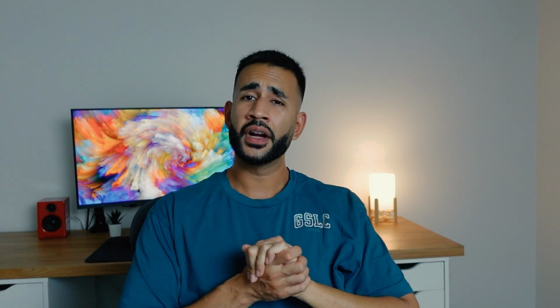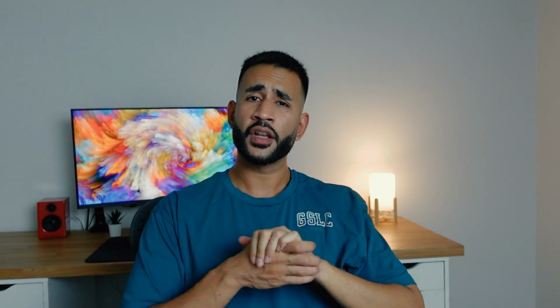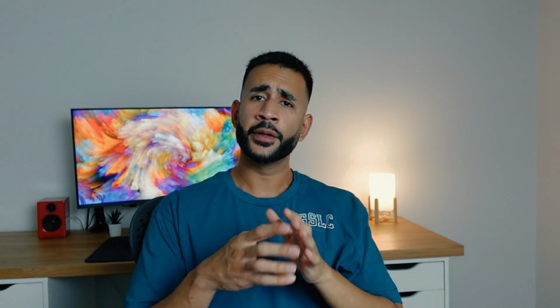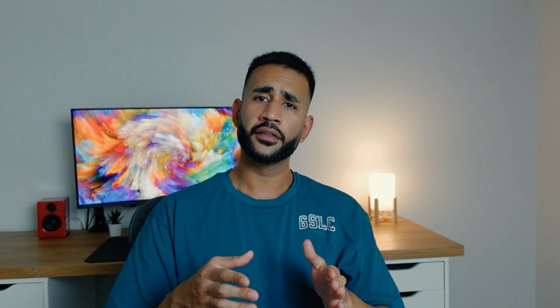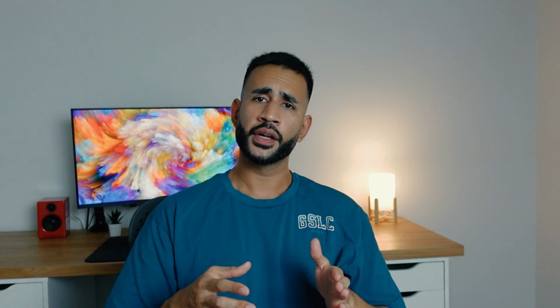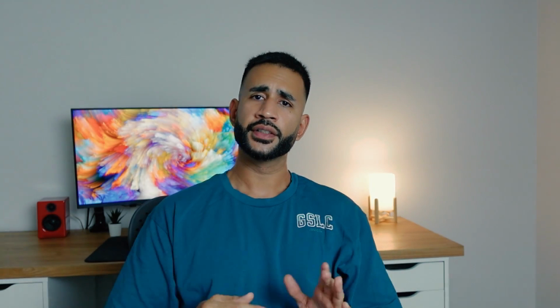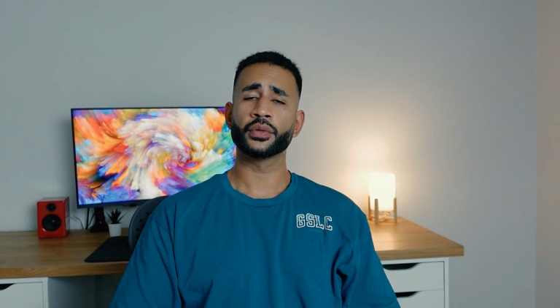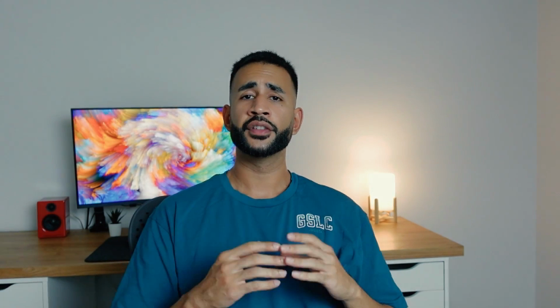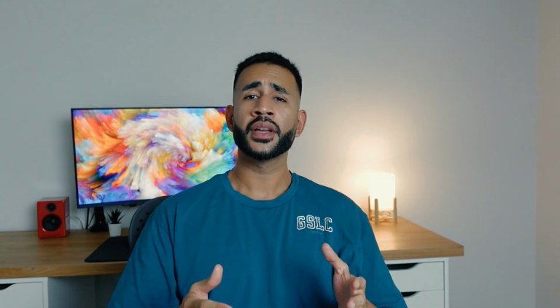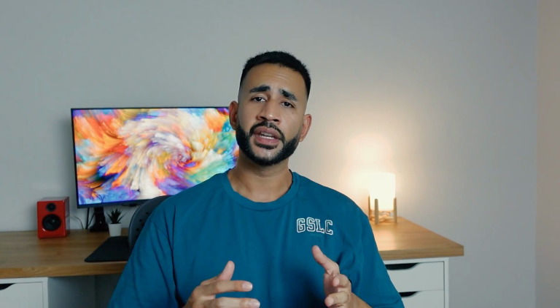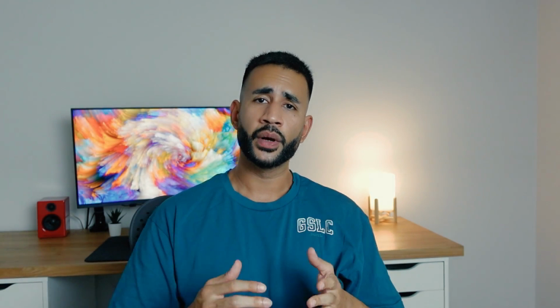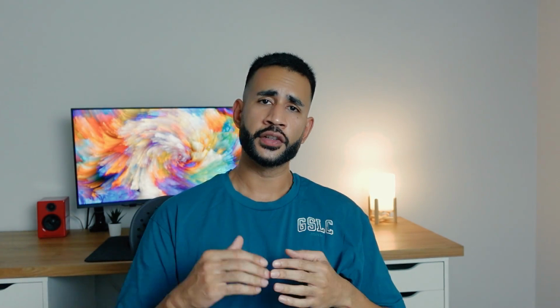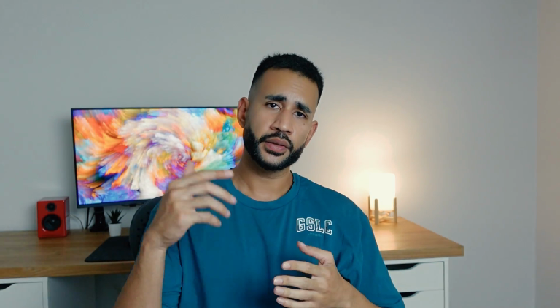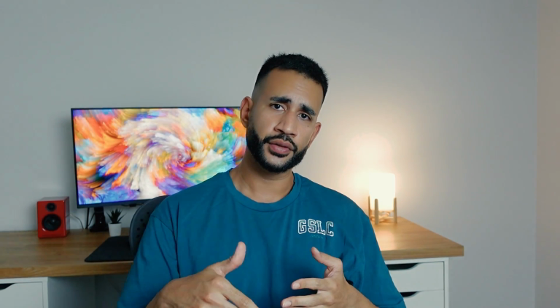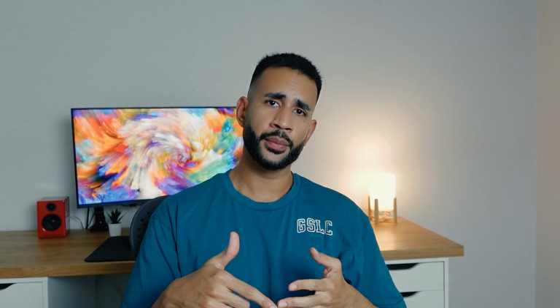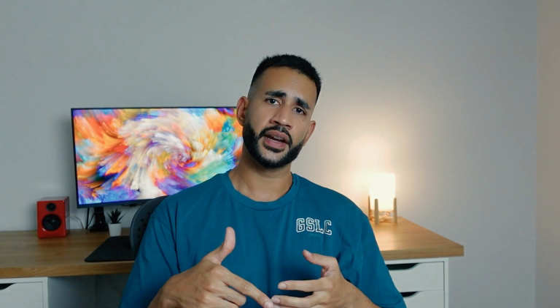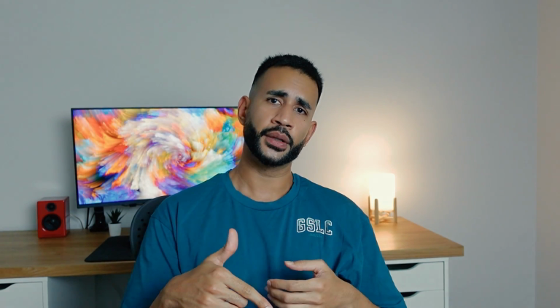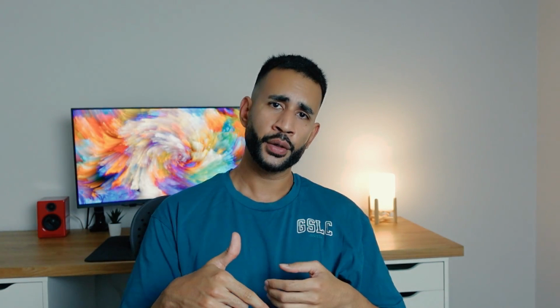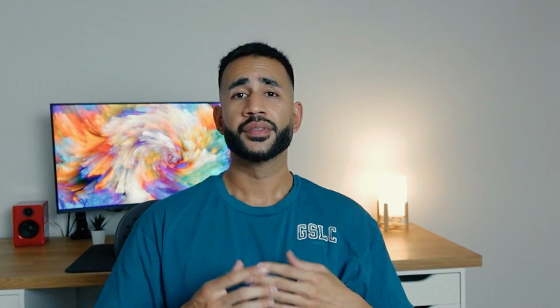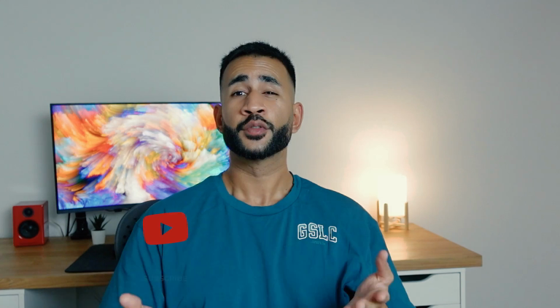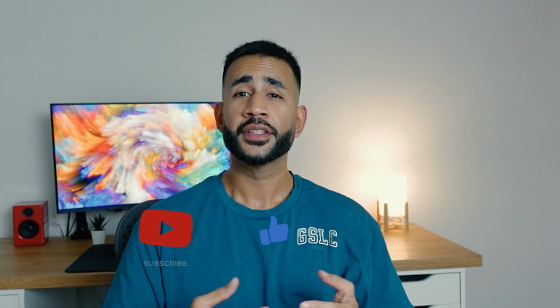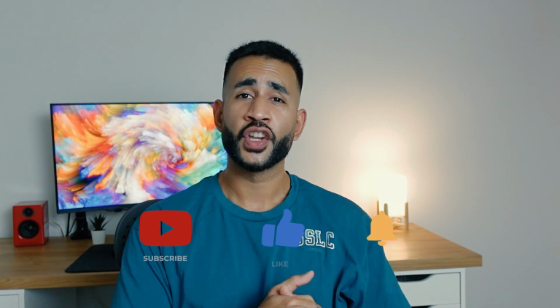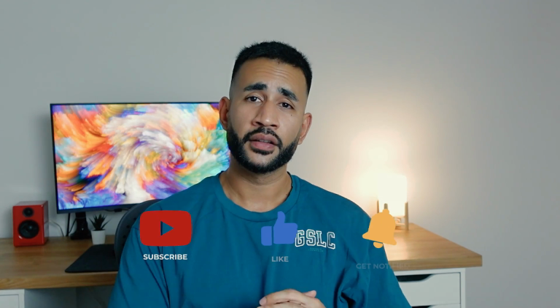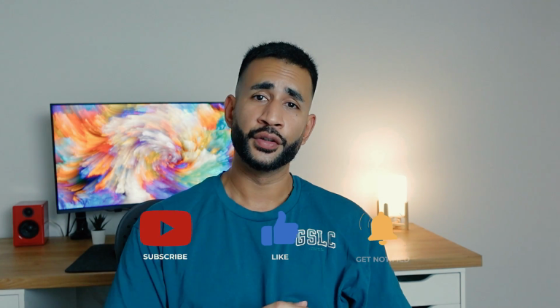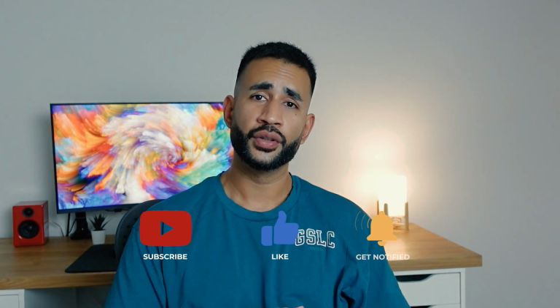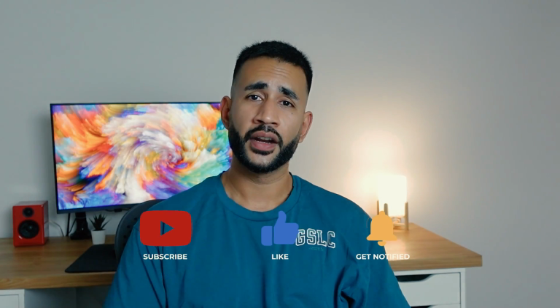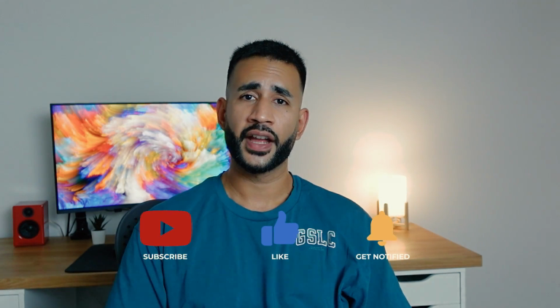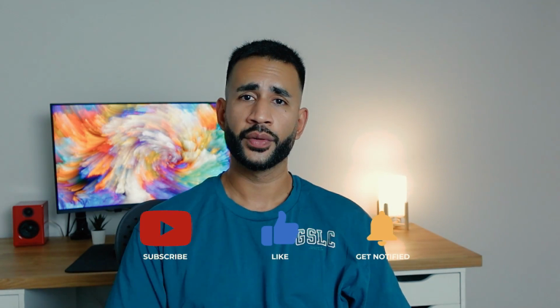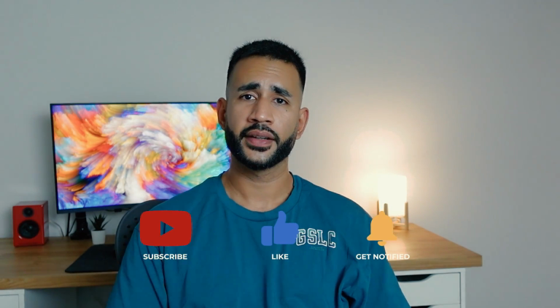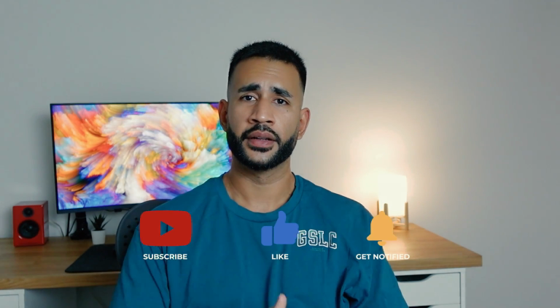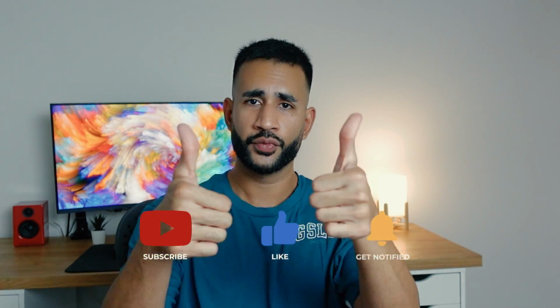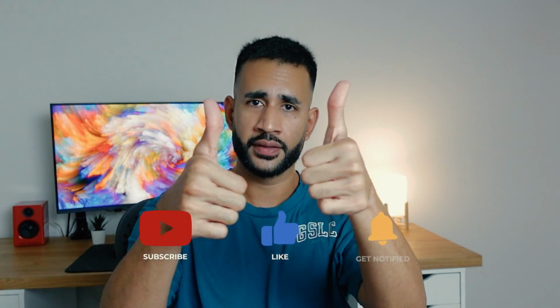That's it guys — I hope you found the video useful. If you have any questions, please comment down below, subscribe to the channel if you're new, and I'll catch you in the next one. Cheers.